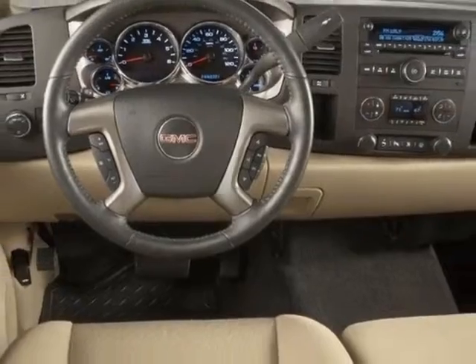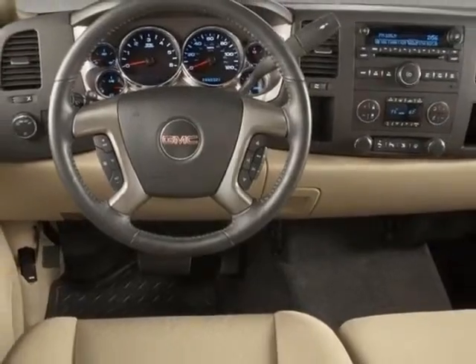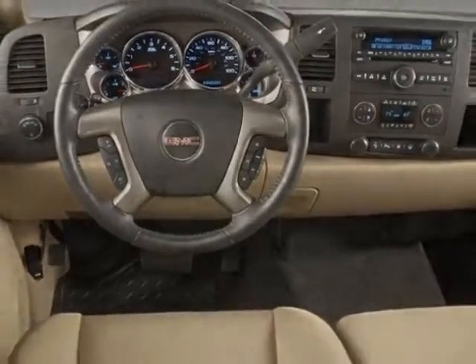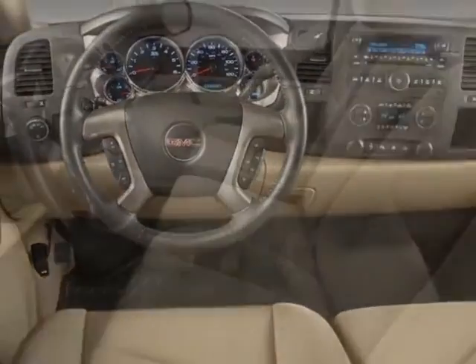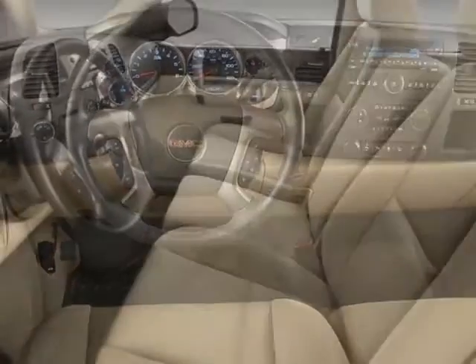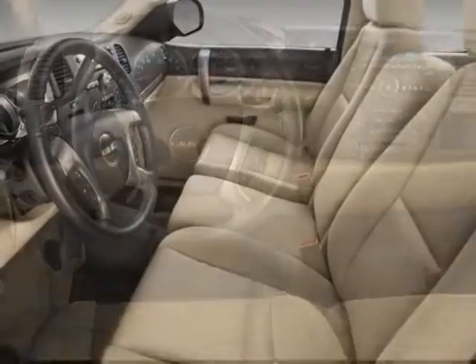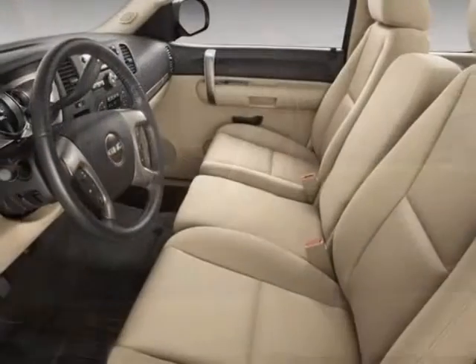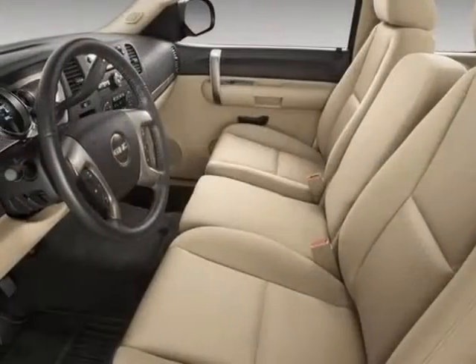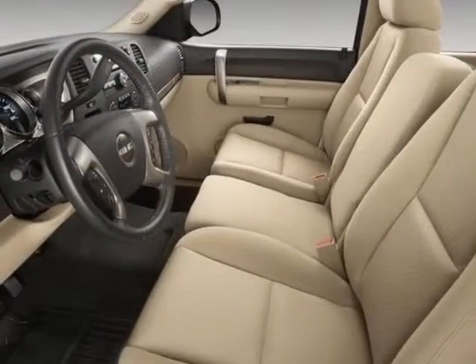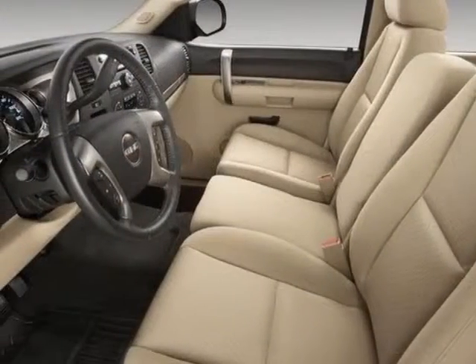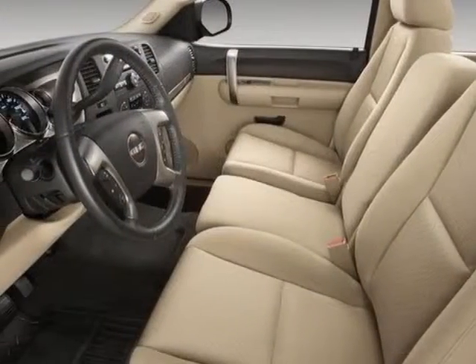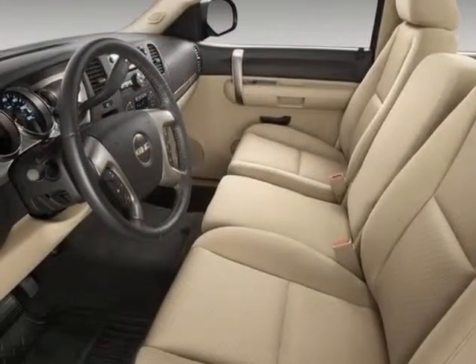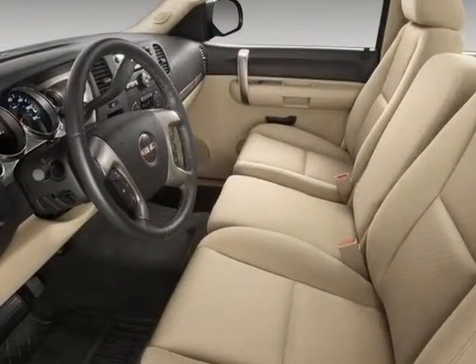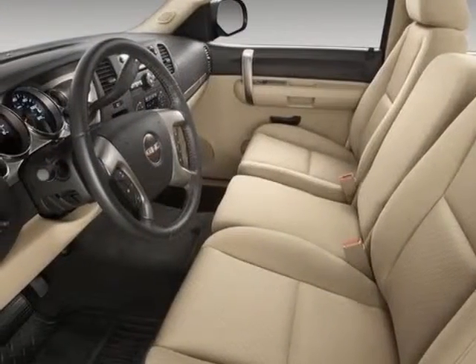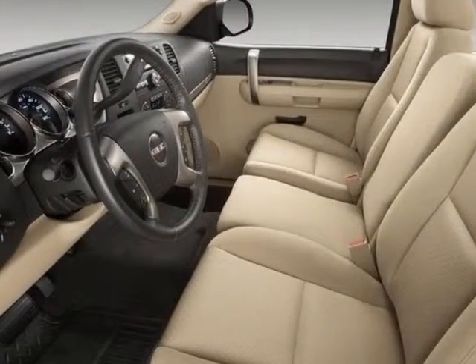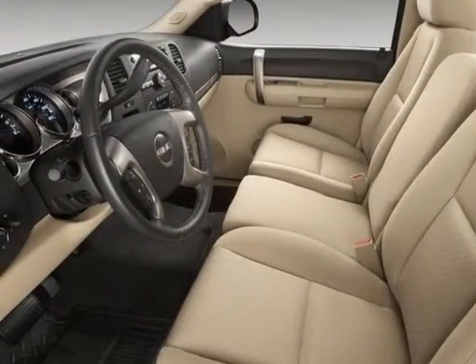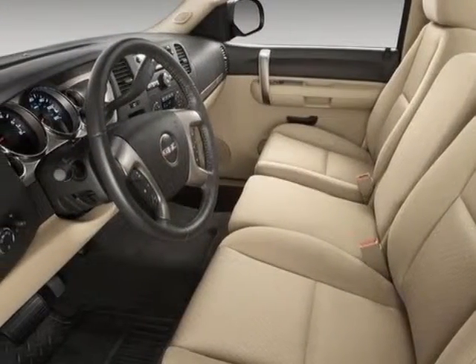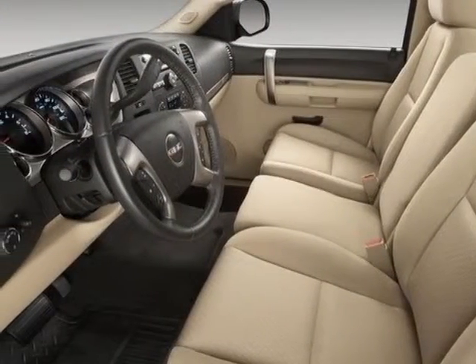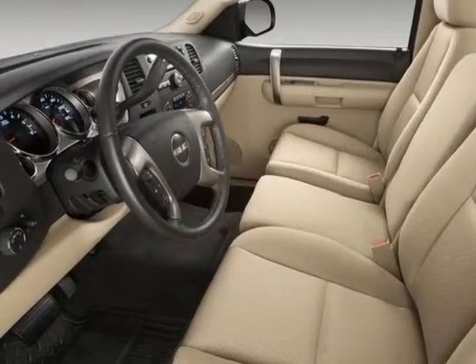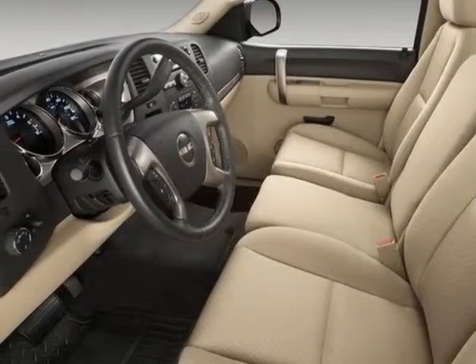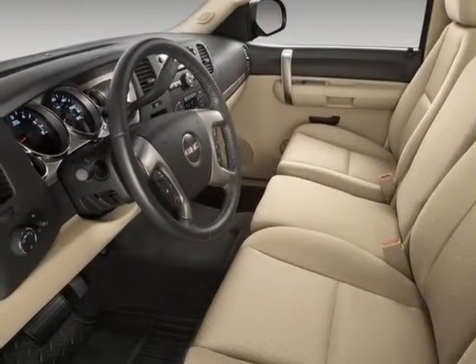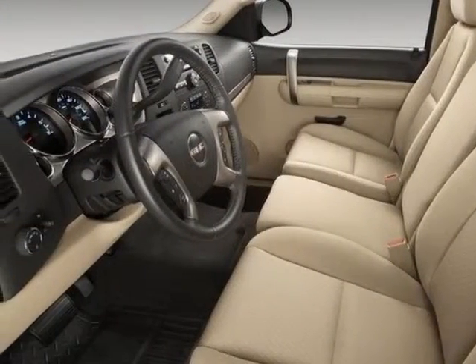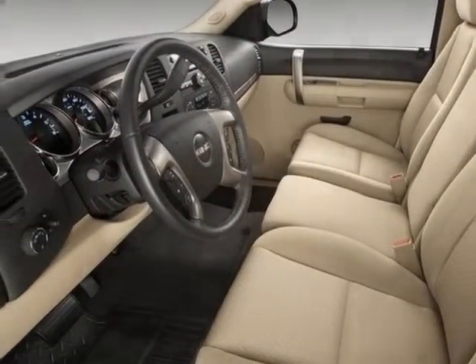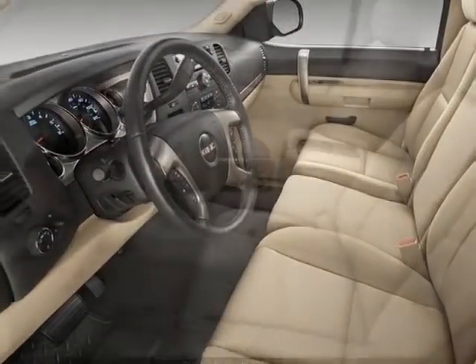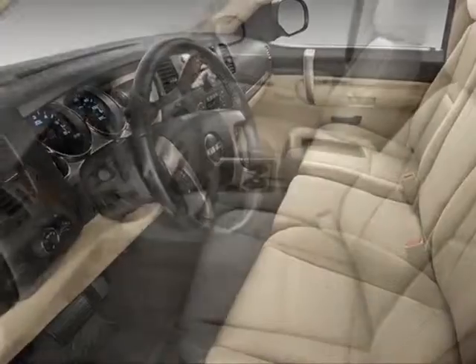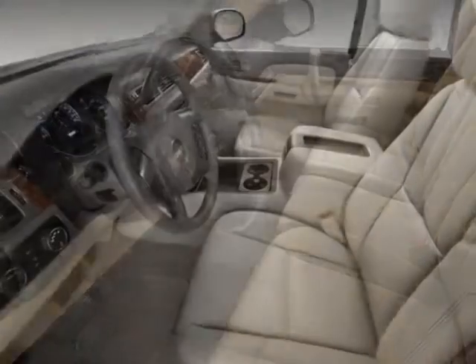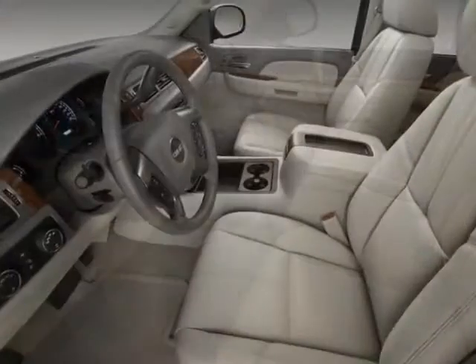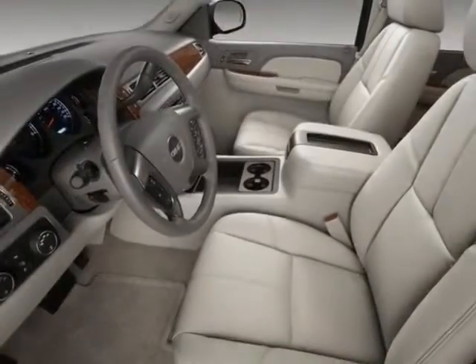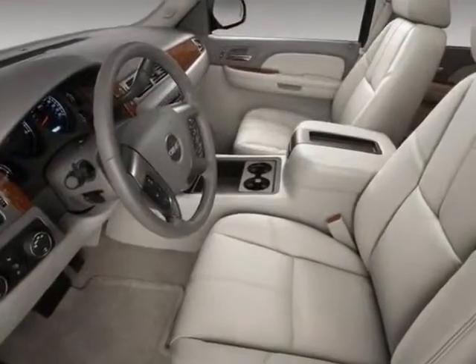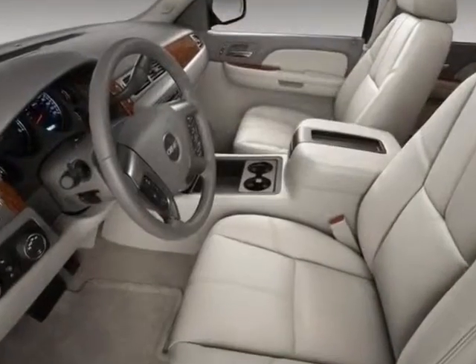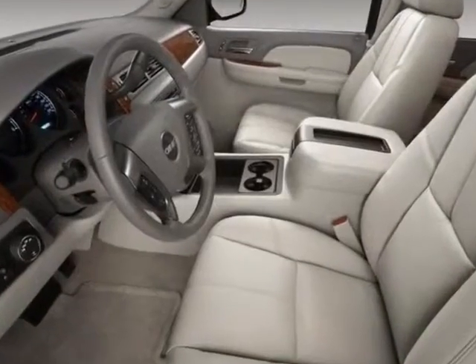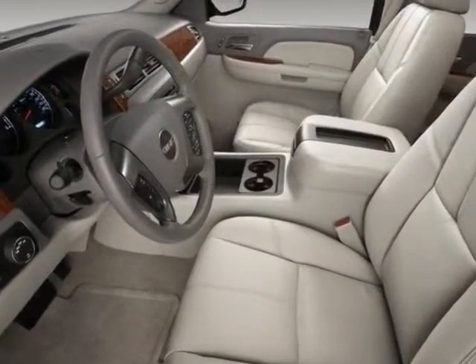Transmission: 4-speed automatic, electronic, electronically controlled with overdrive and Tow/Haul mode.